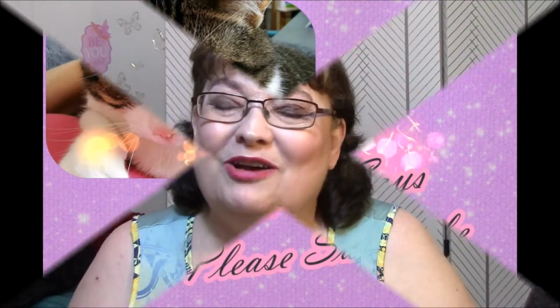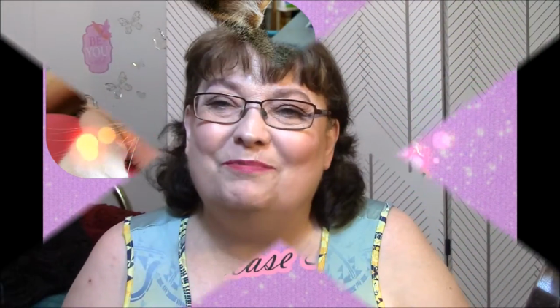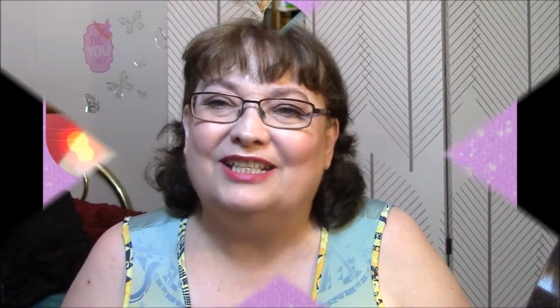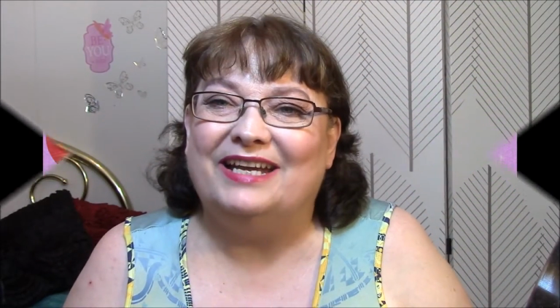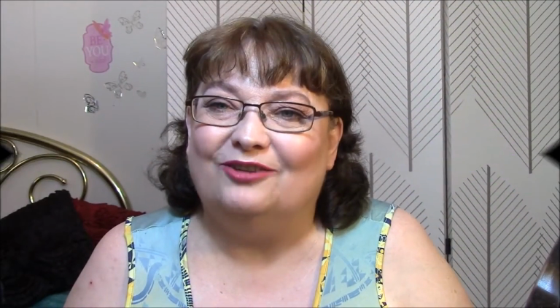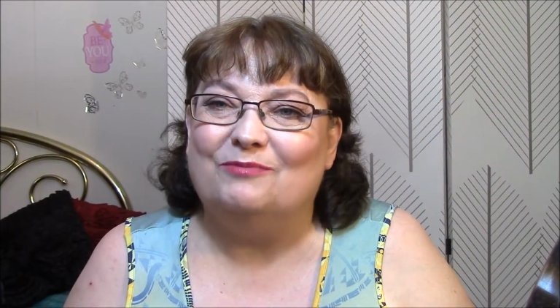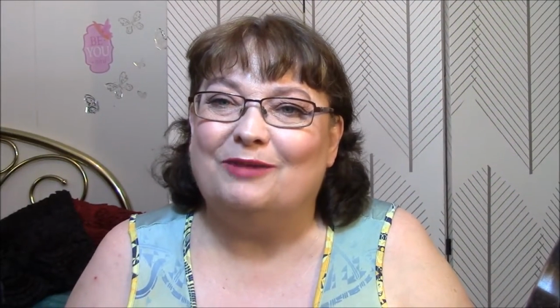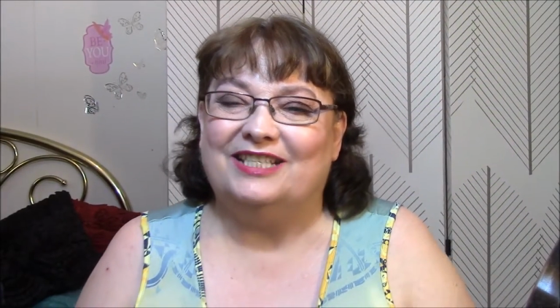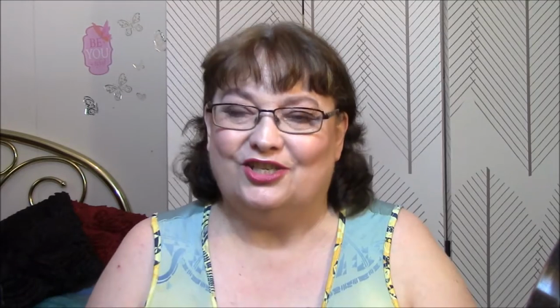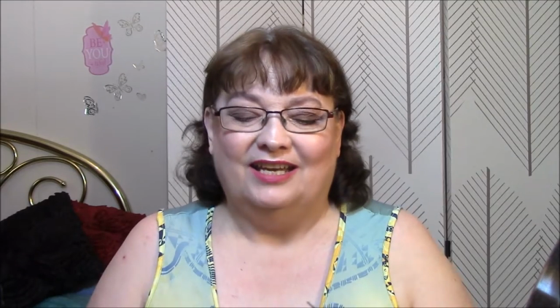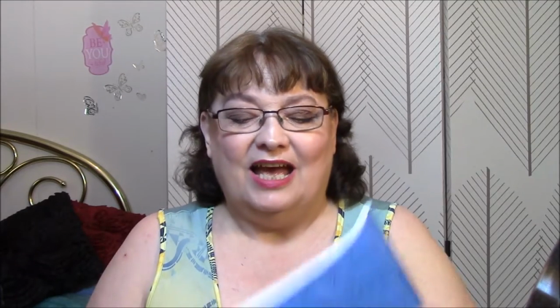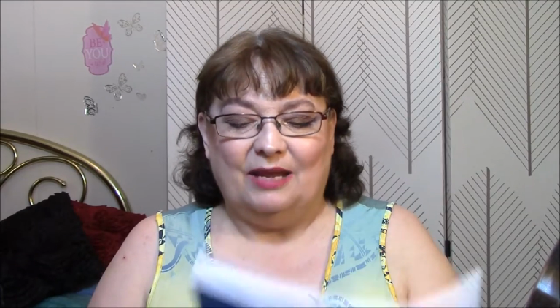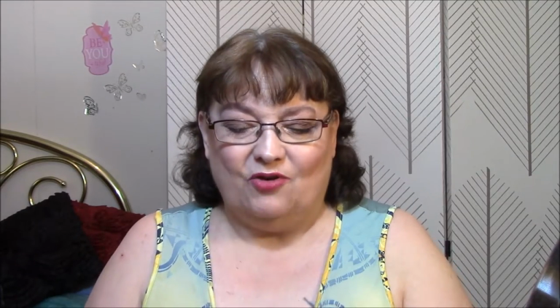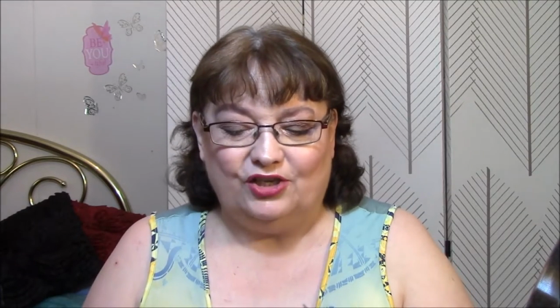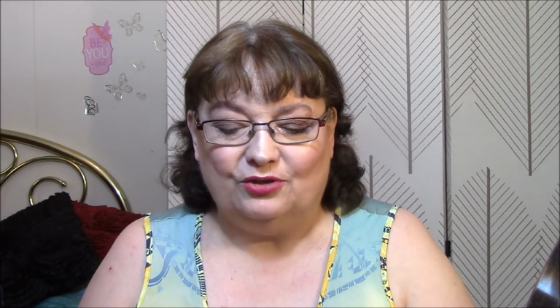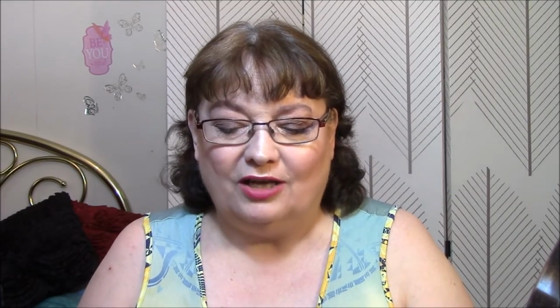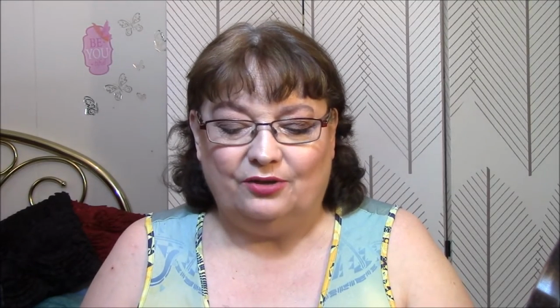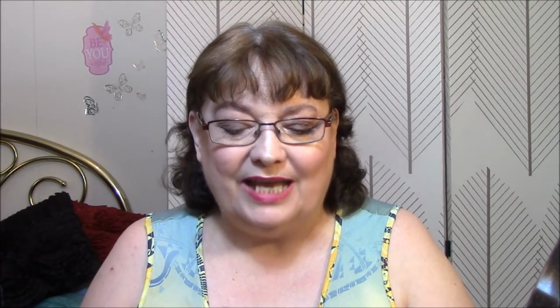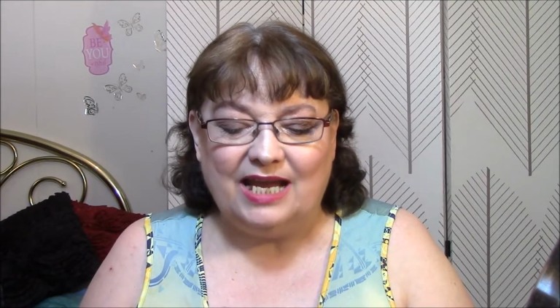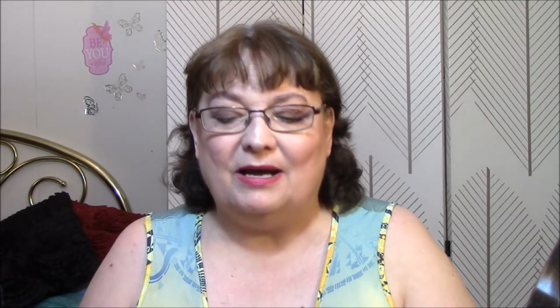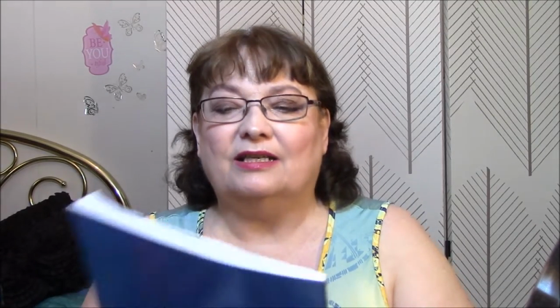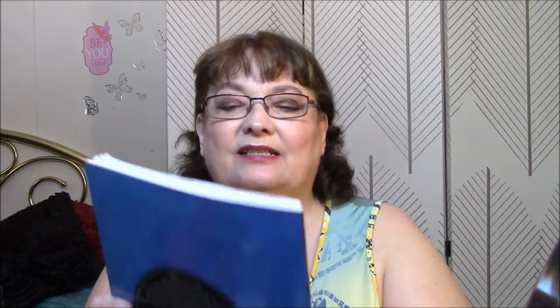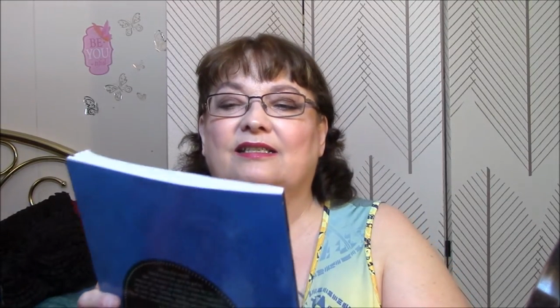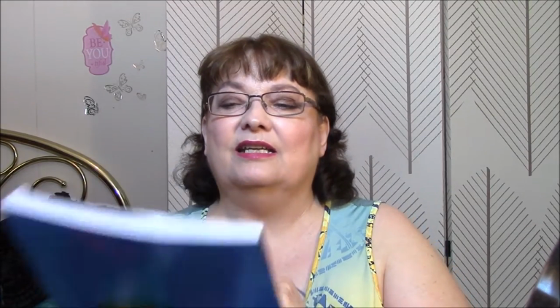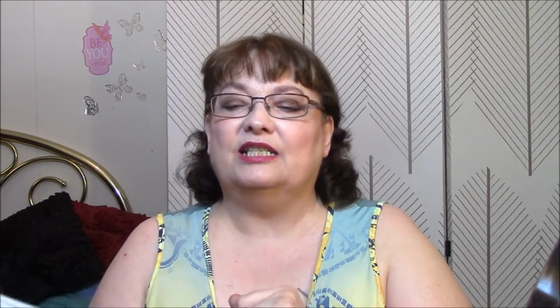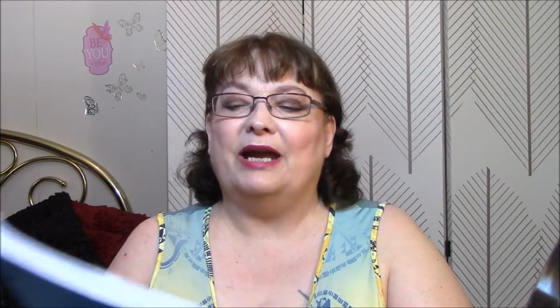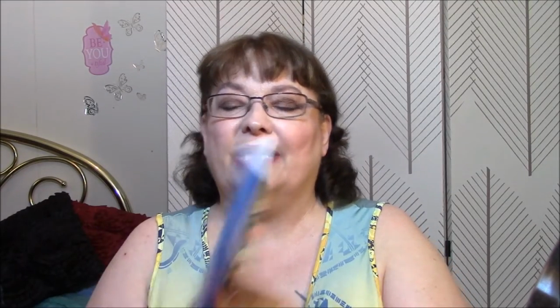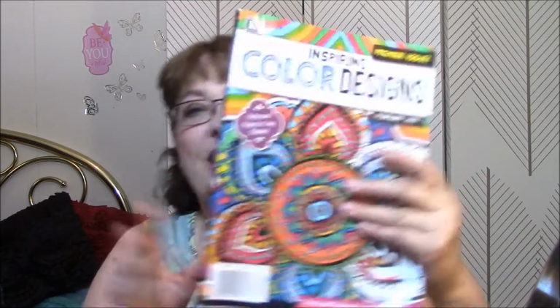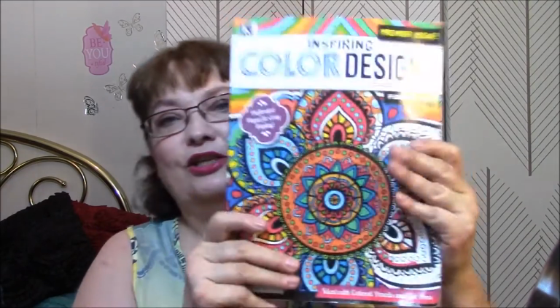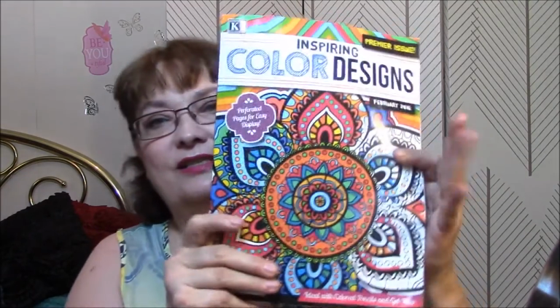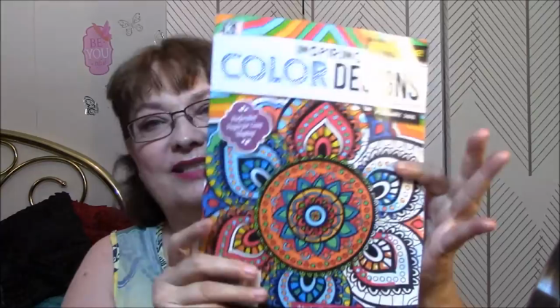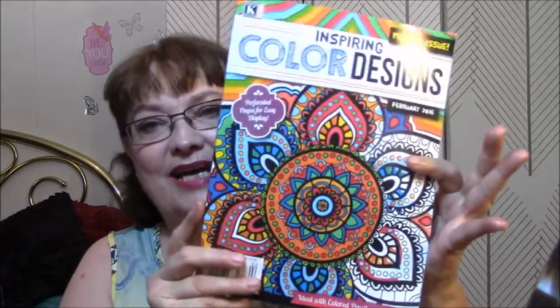Welcome to my coloring book obsession. I am going to talk to you today about inspiring colored designs.